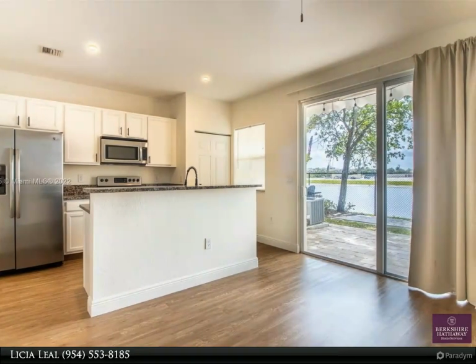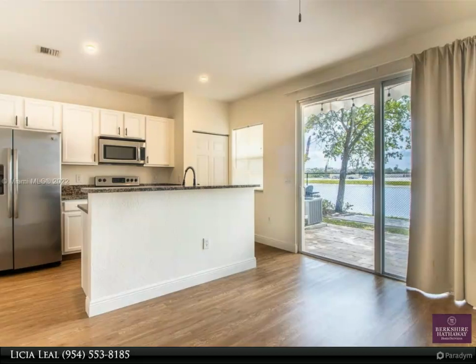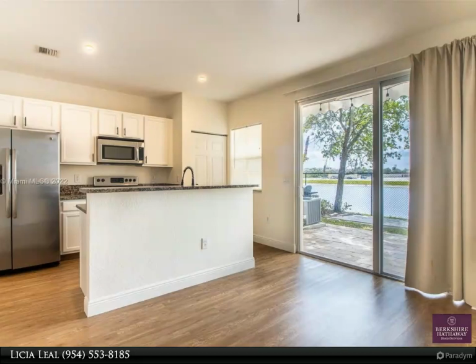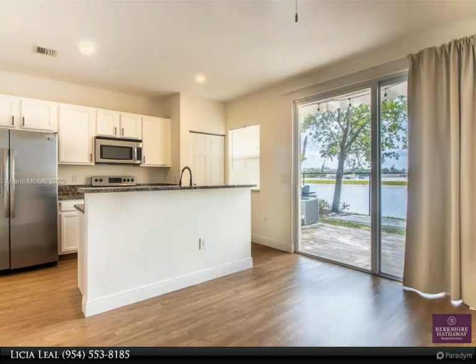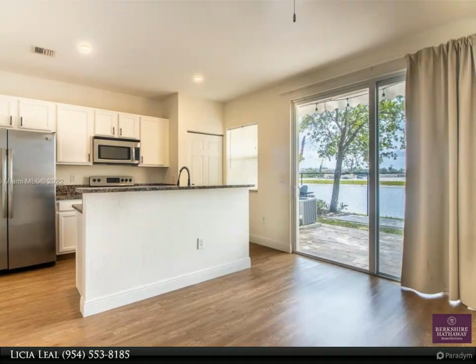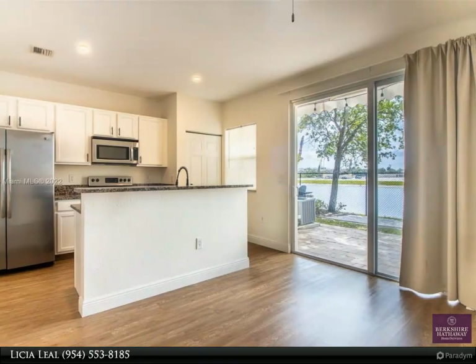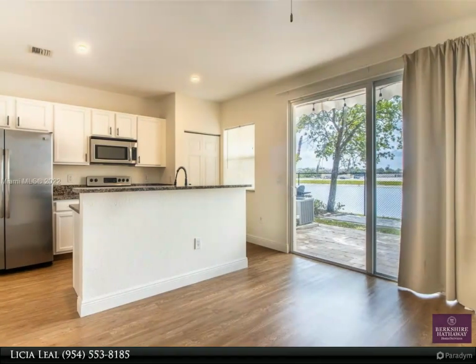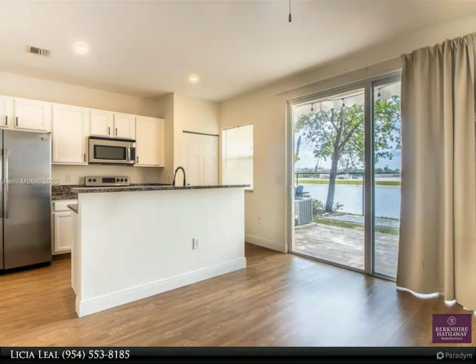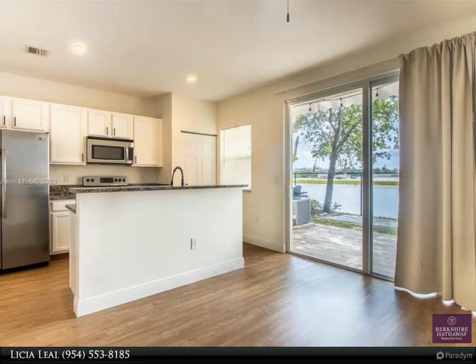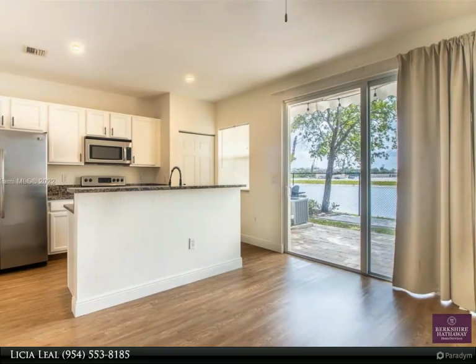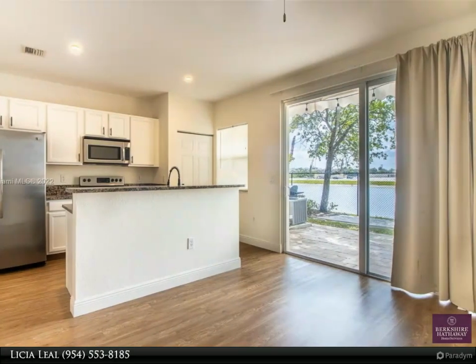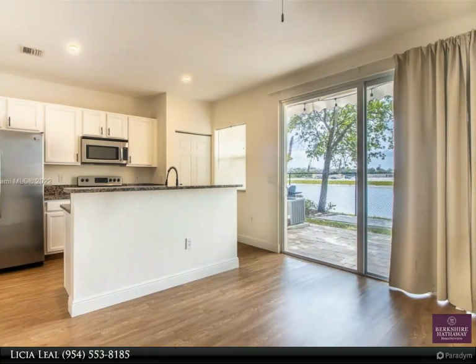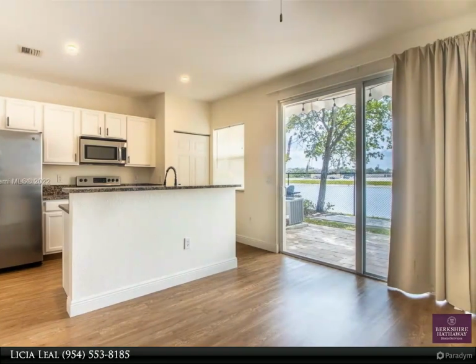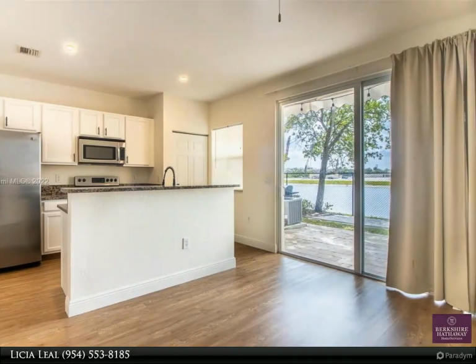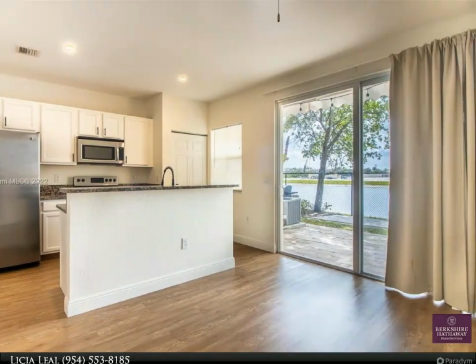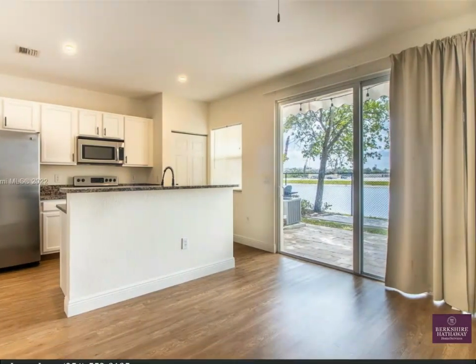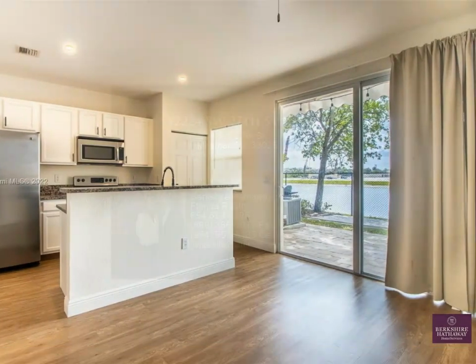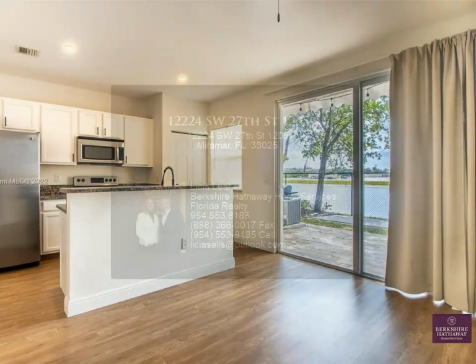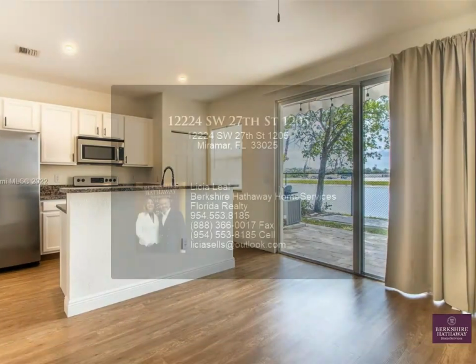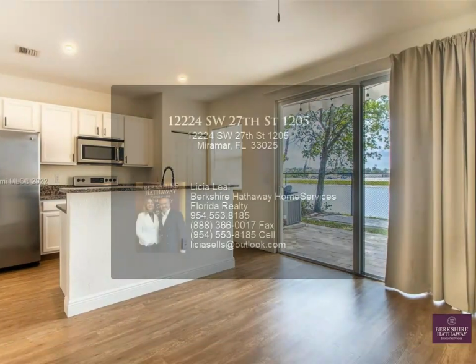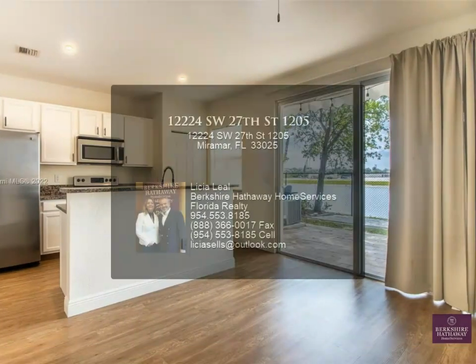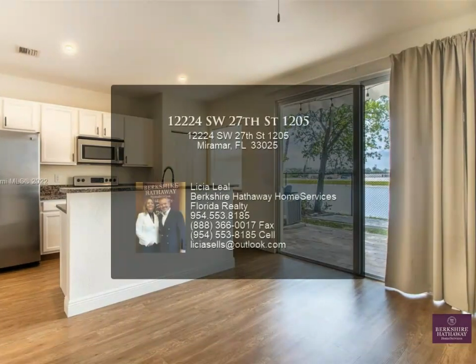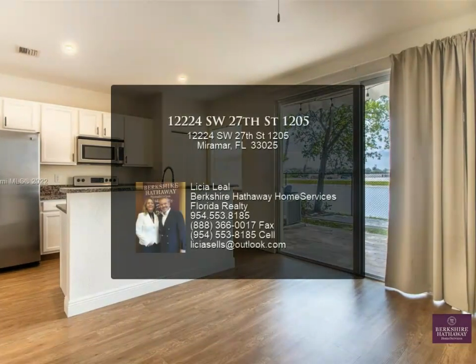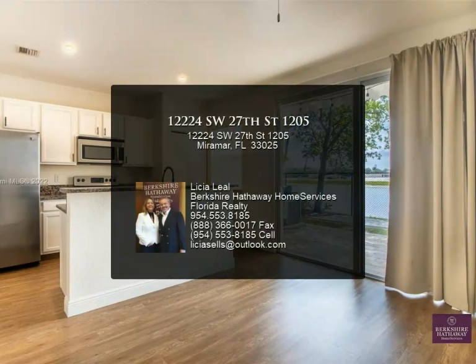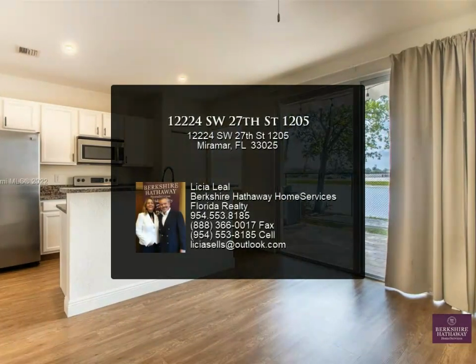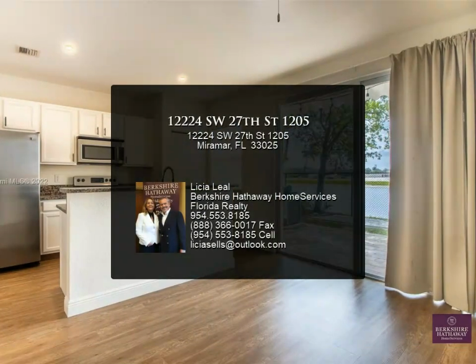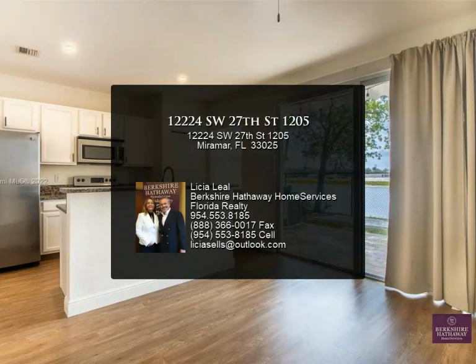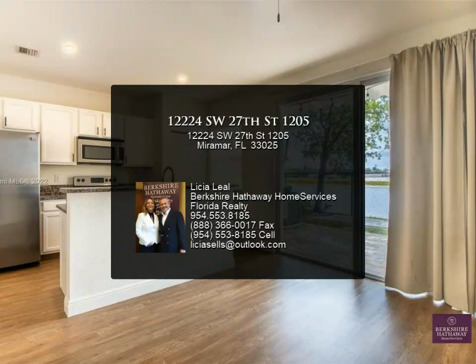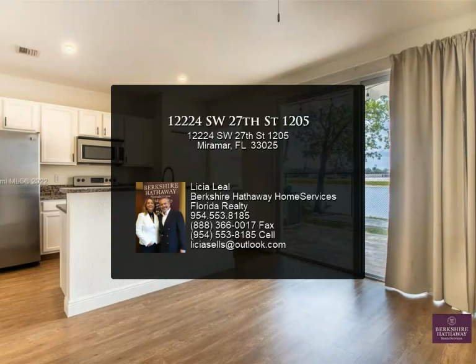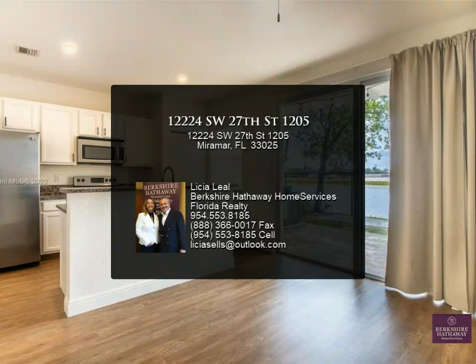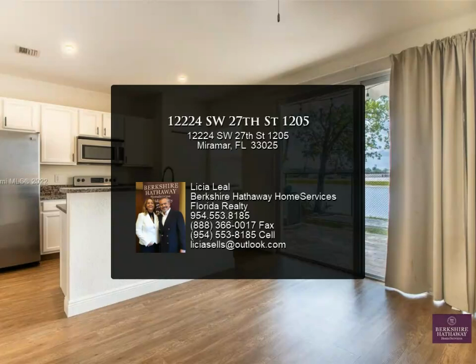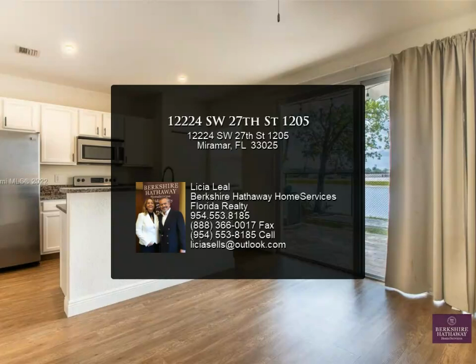No parking of commercial or work trucks and vehicles overnight. Read broker's remarks and see attachments.